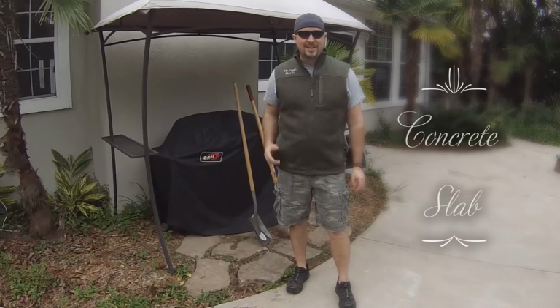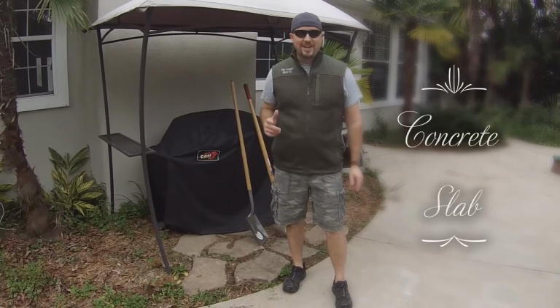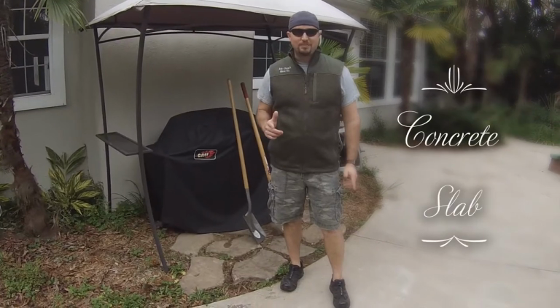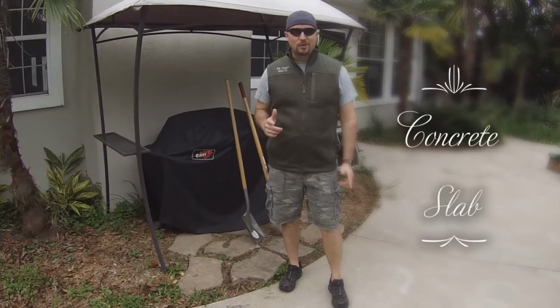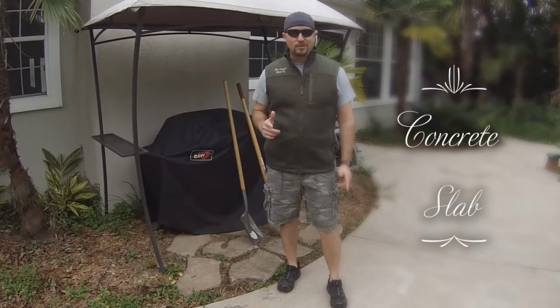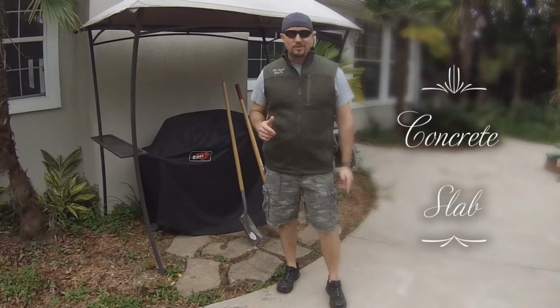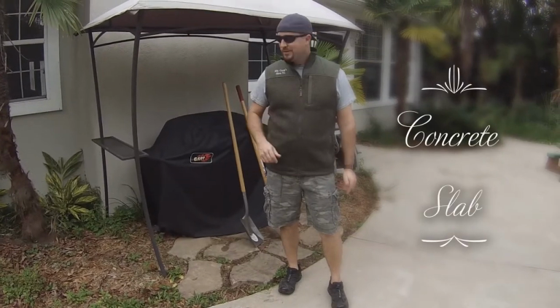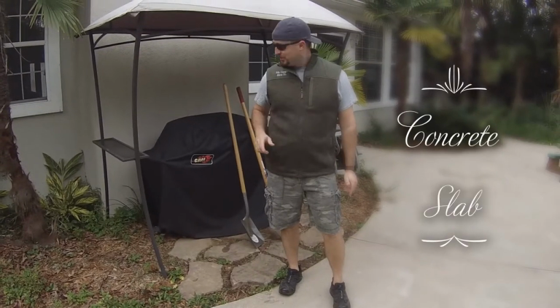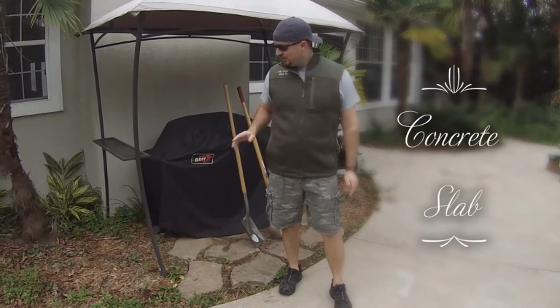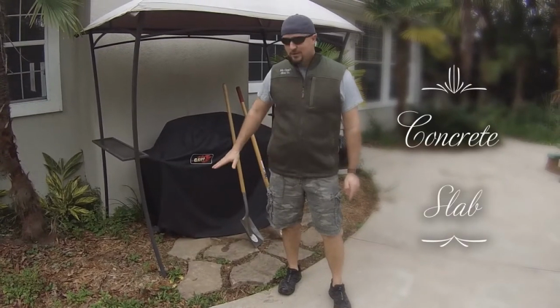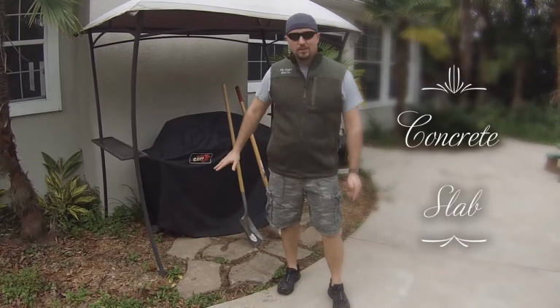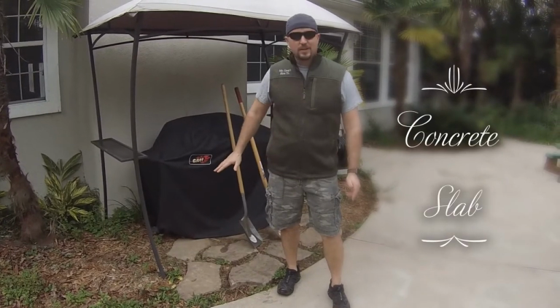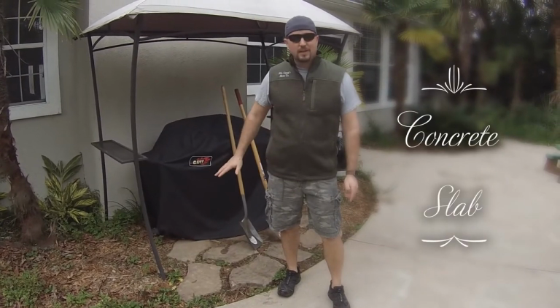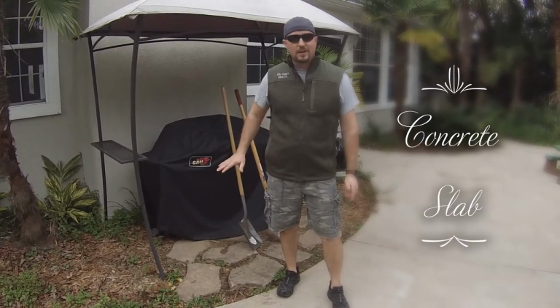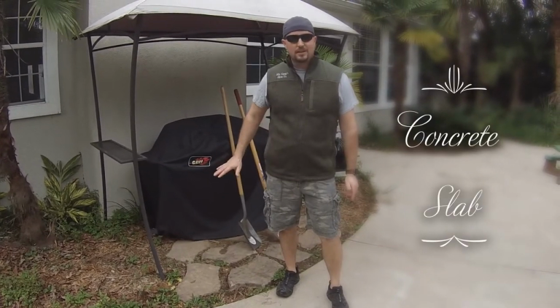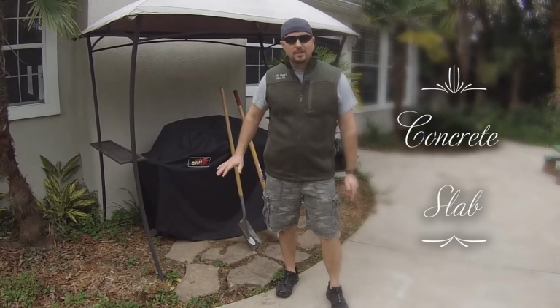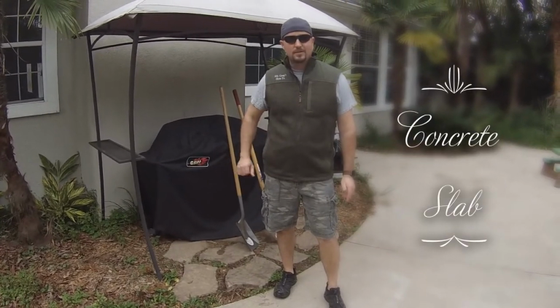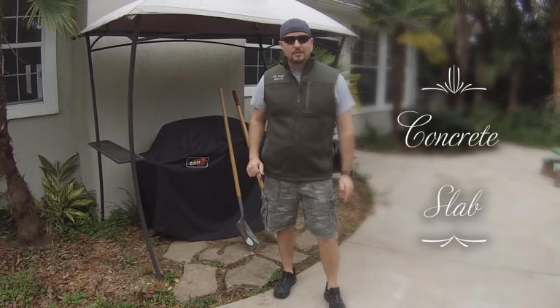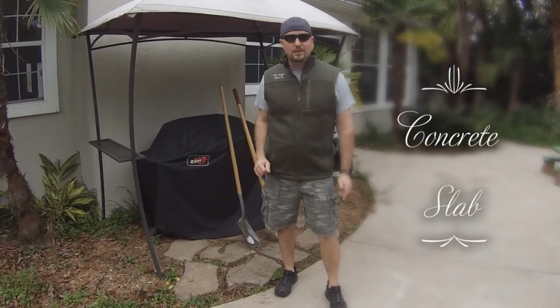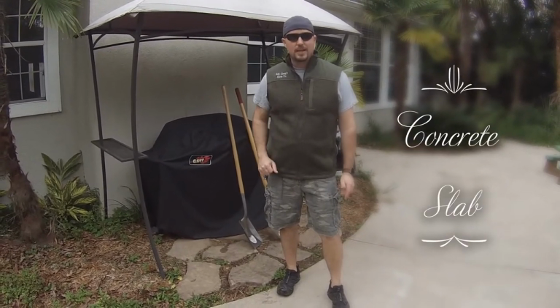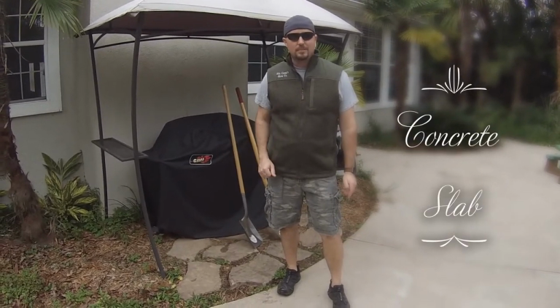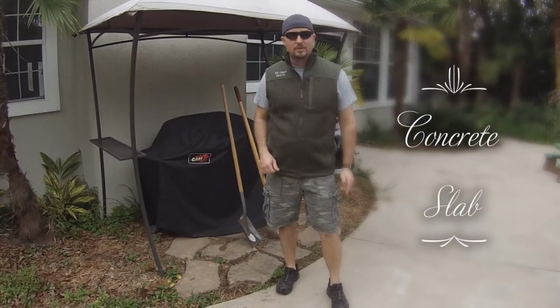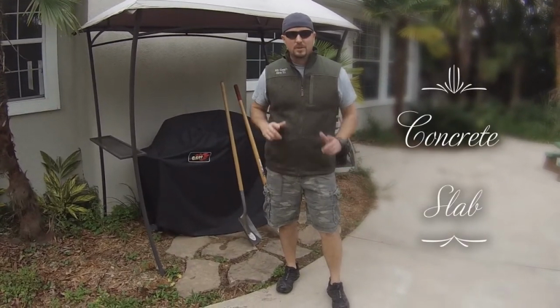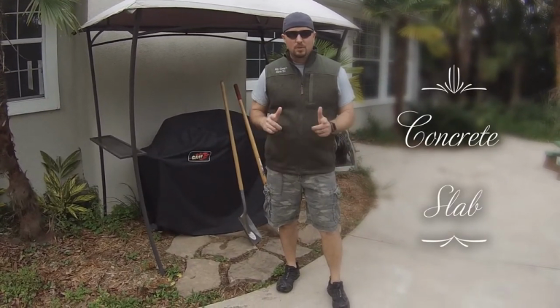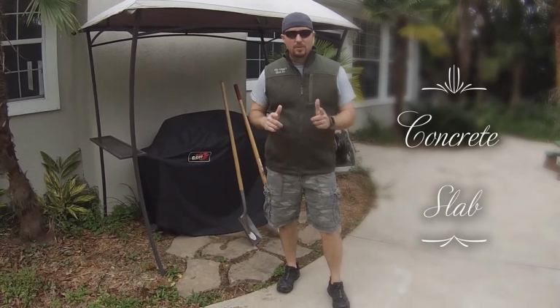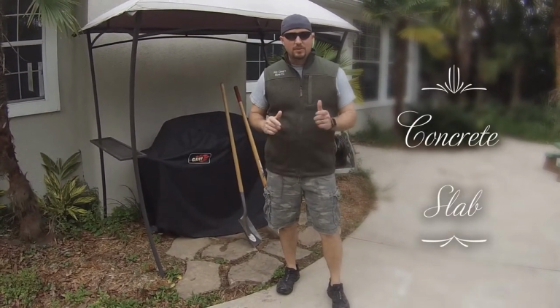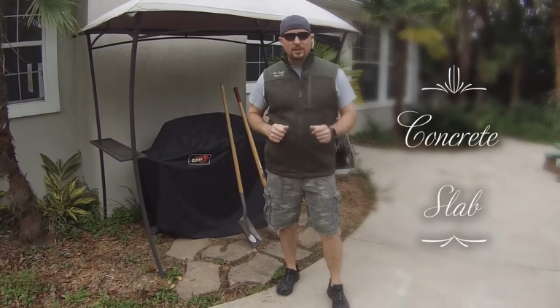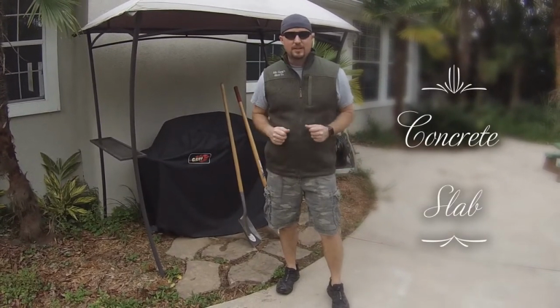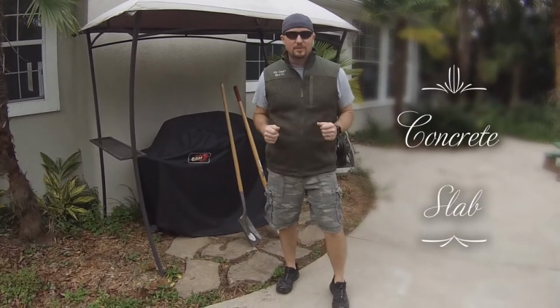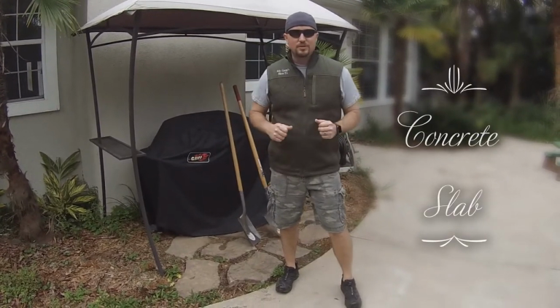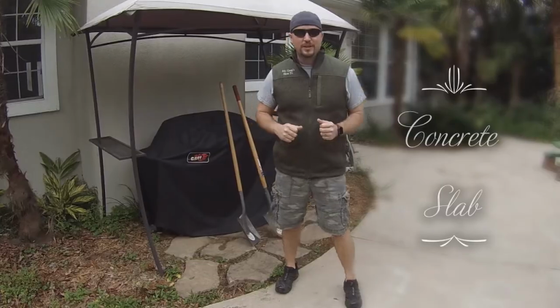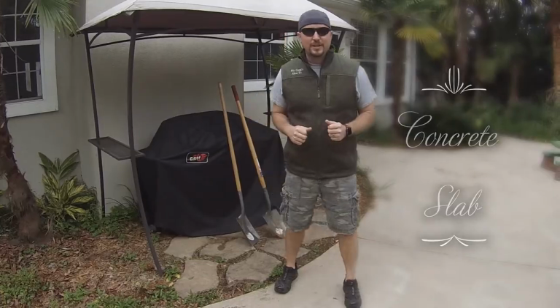Howdy partner. So you want to learn how to lay a concrete slab? Well you're in luck — I'm going to show you today.